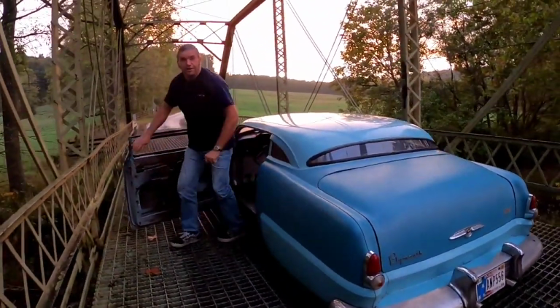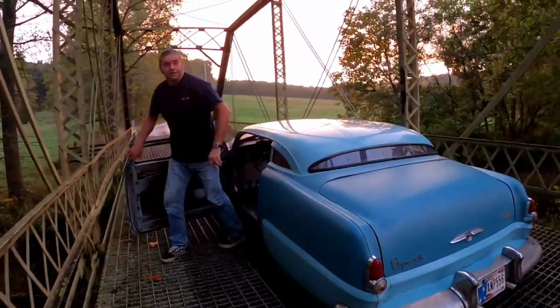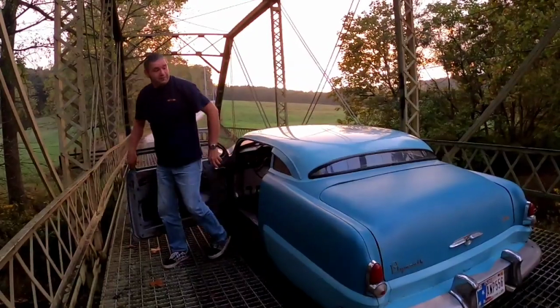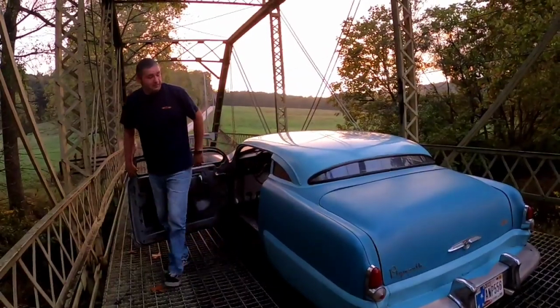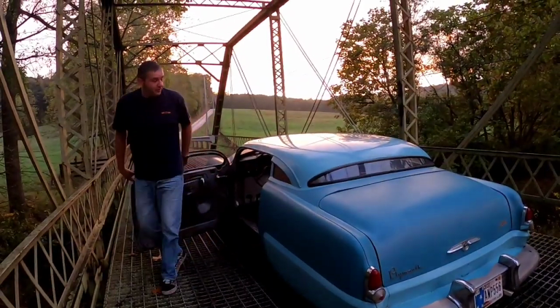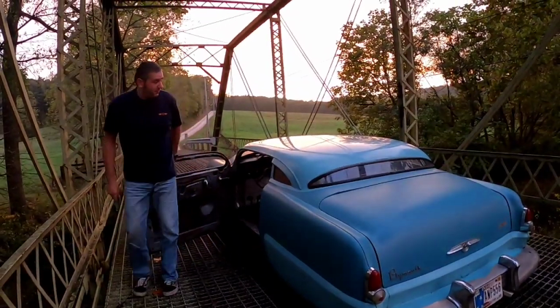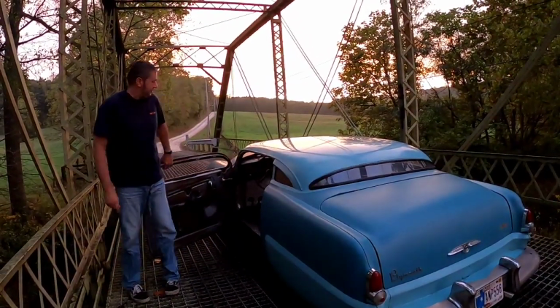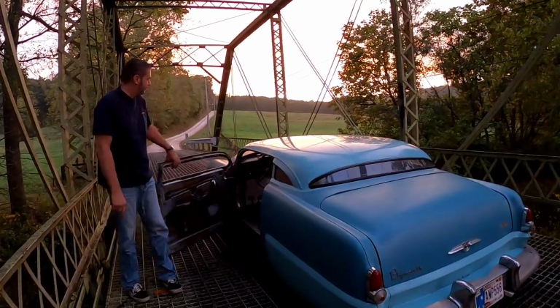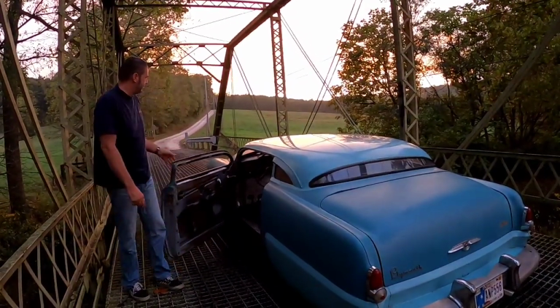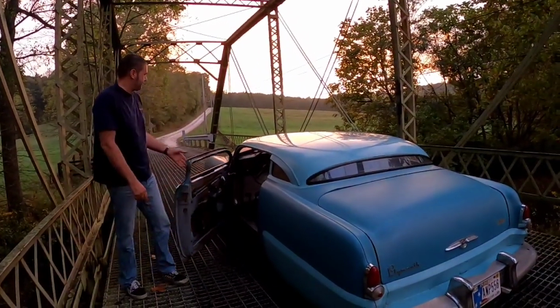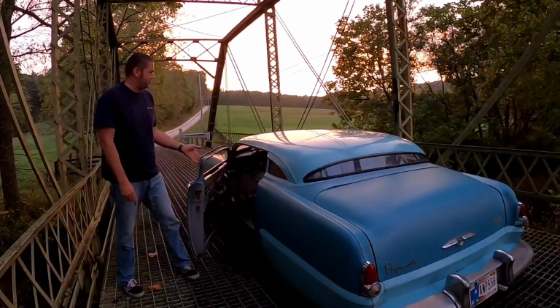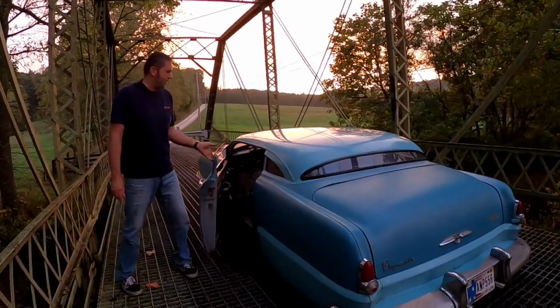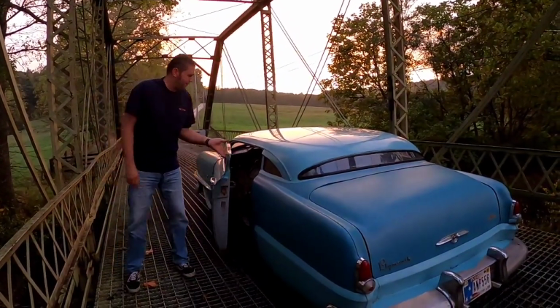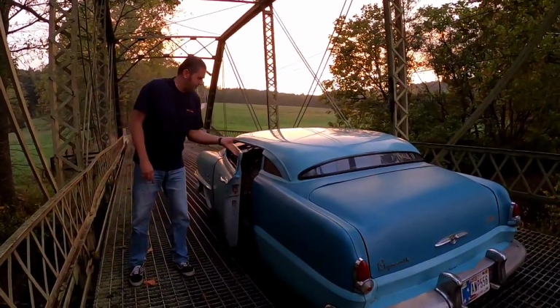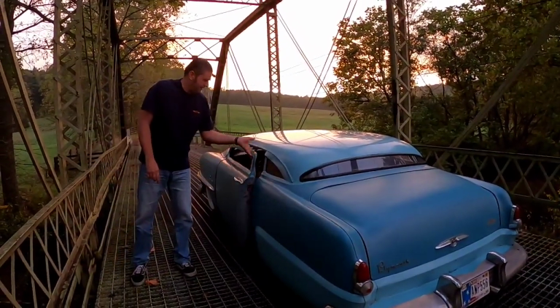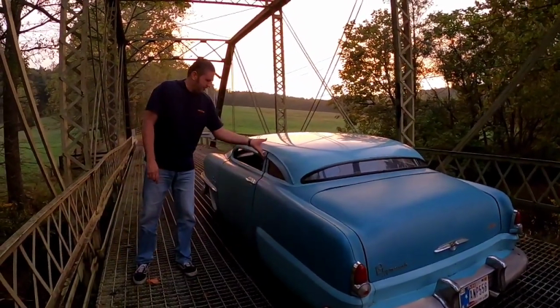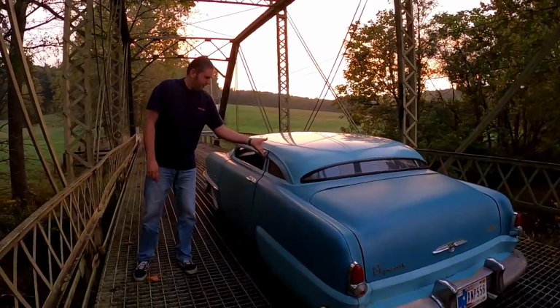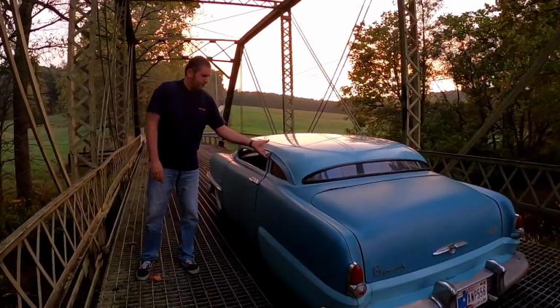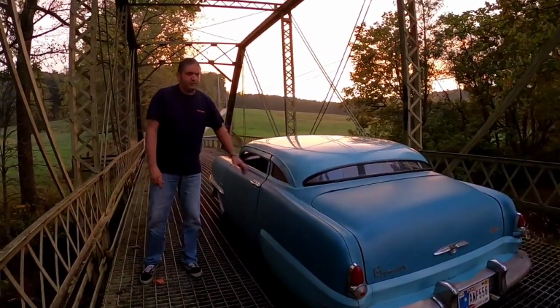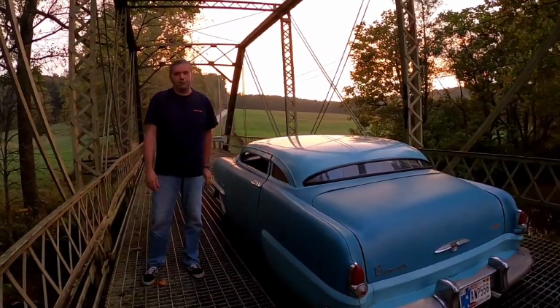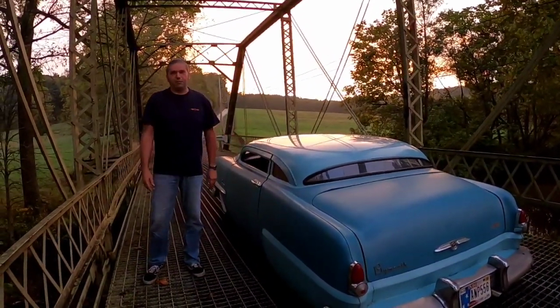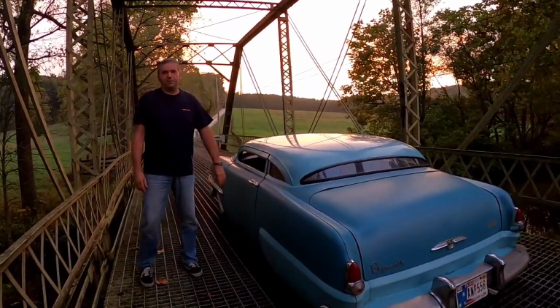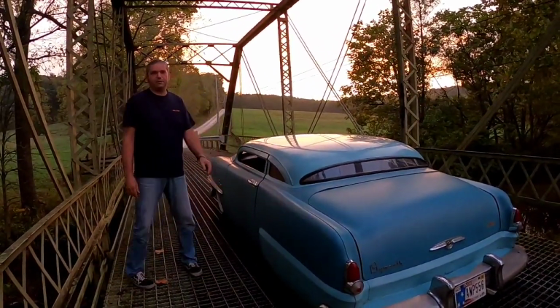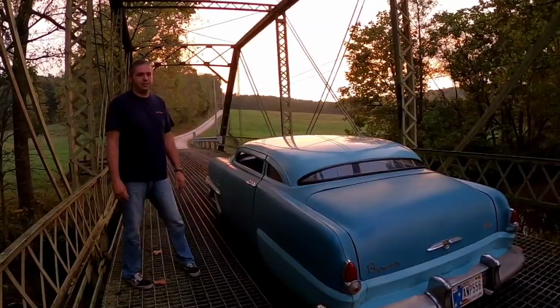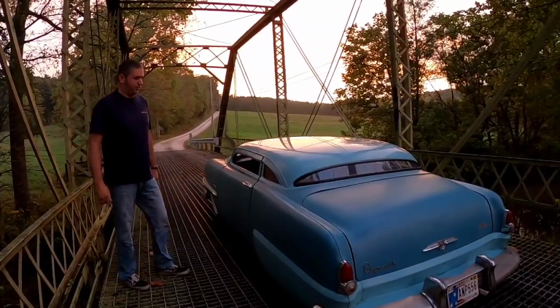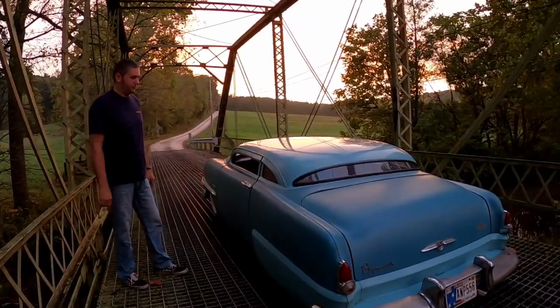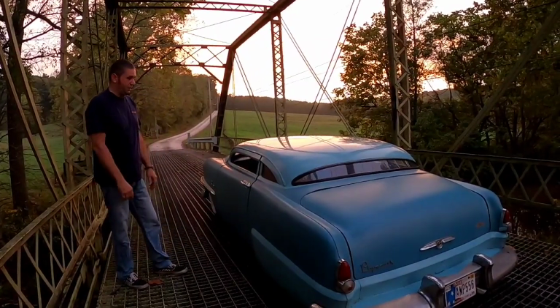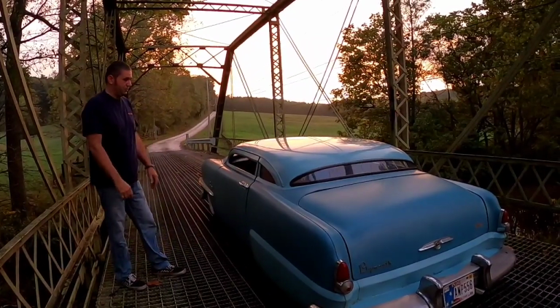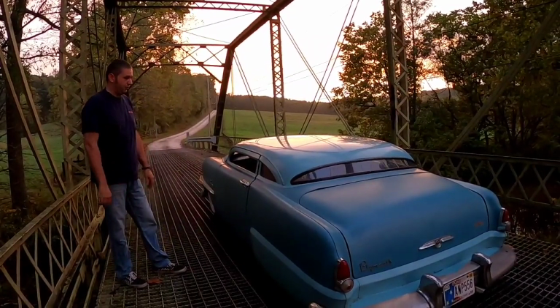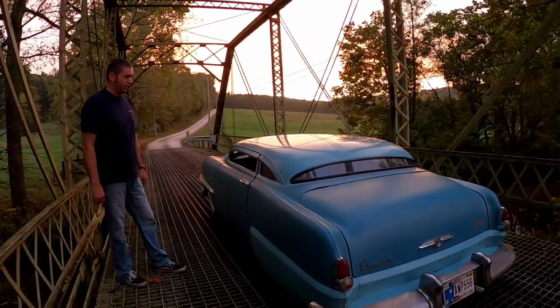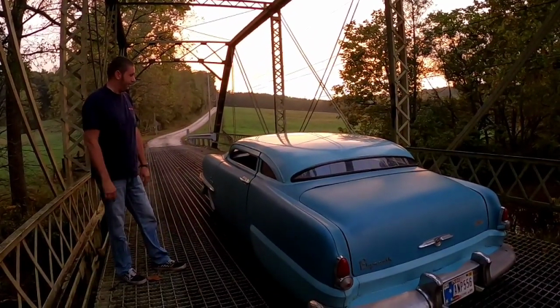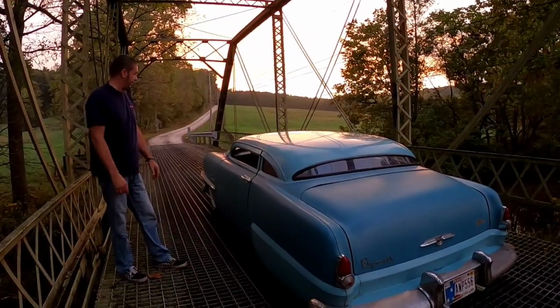Hi, I'm Dave Fleetwood. This is Just Drive It. This is our '54 Plymouth, also known as Short Fat Family.